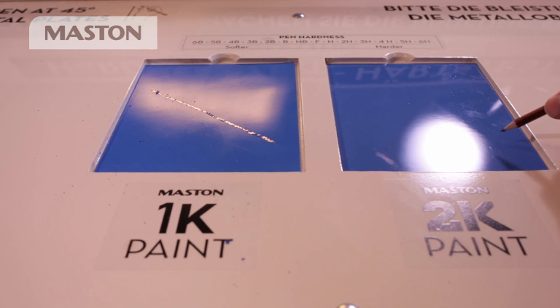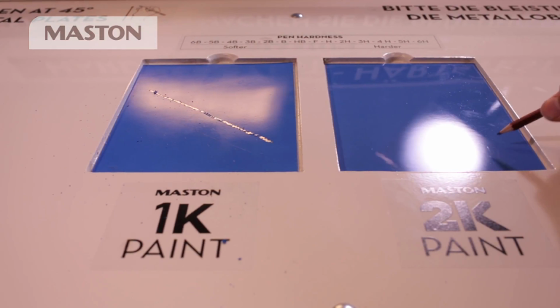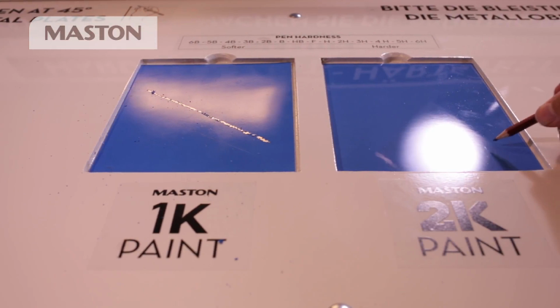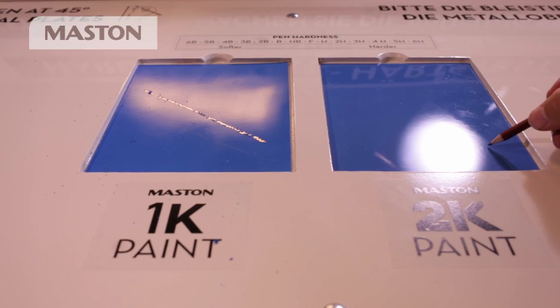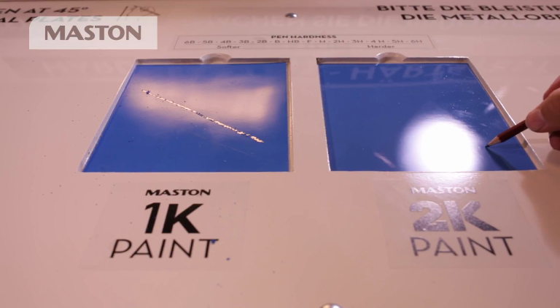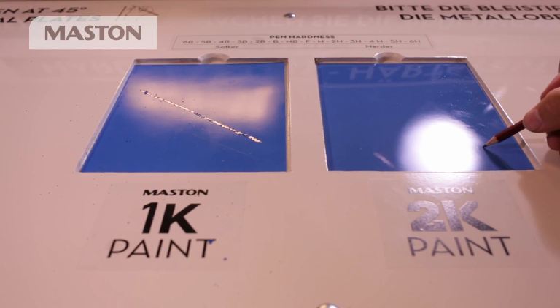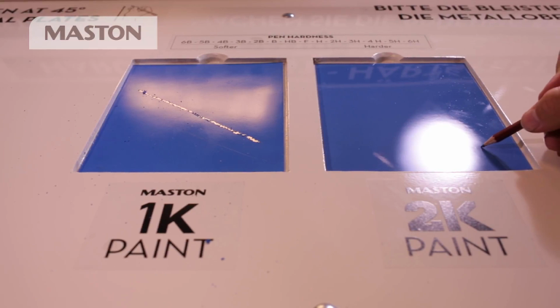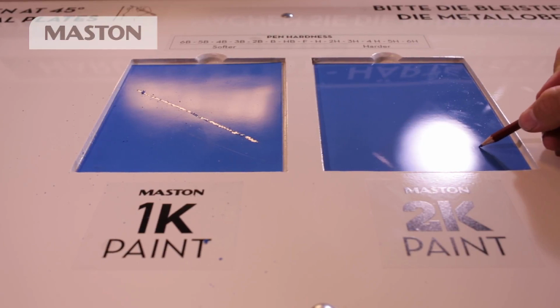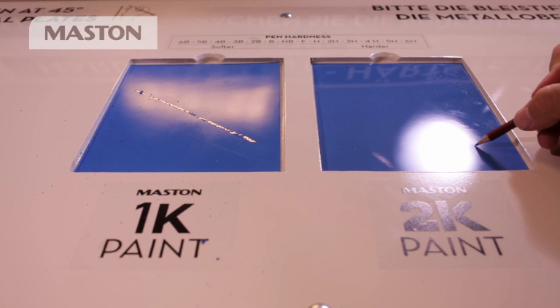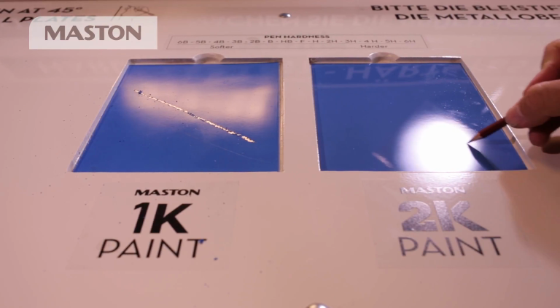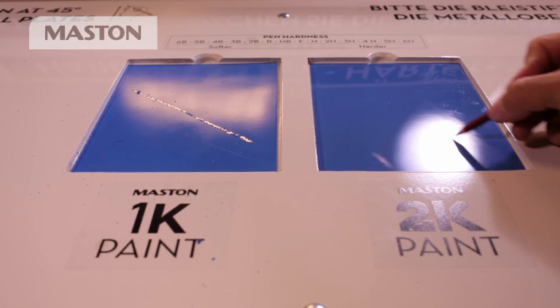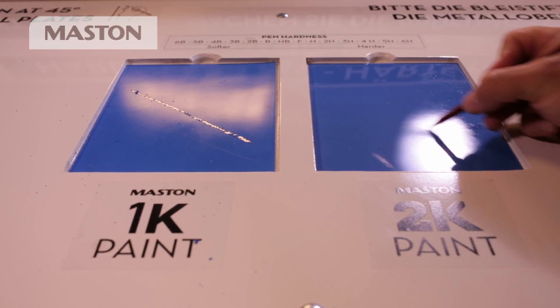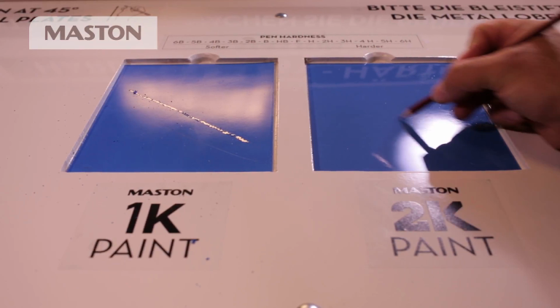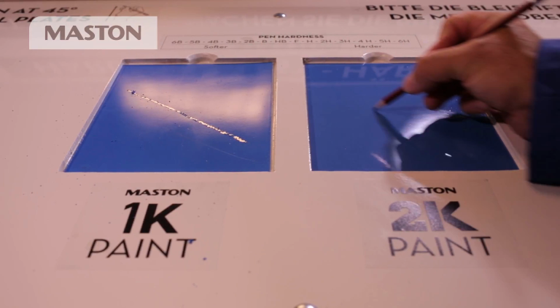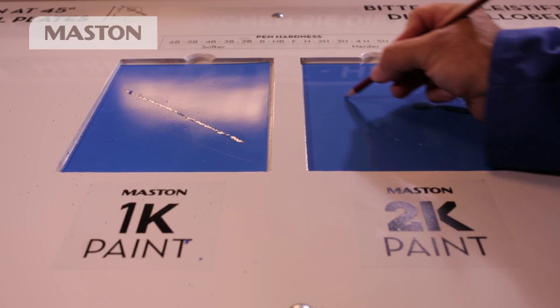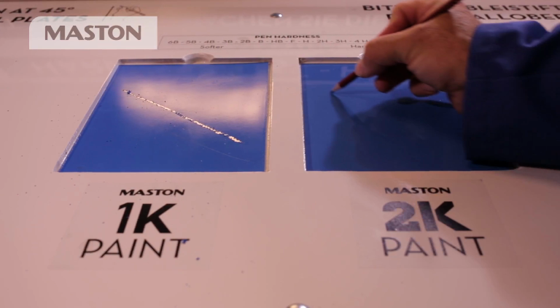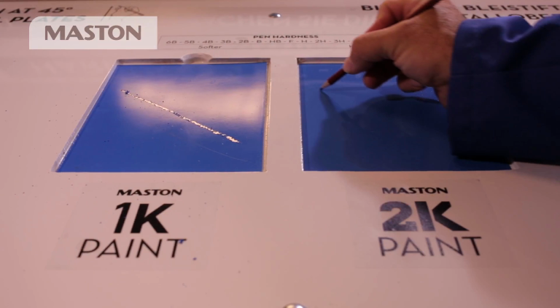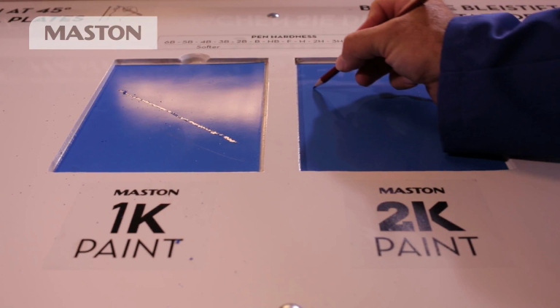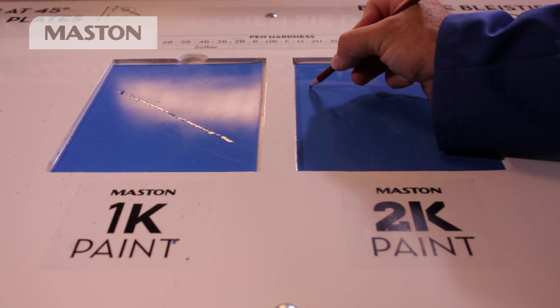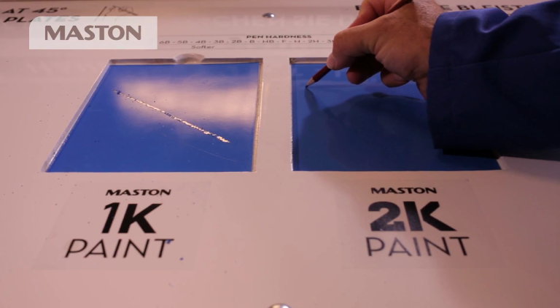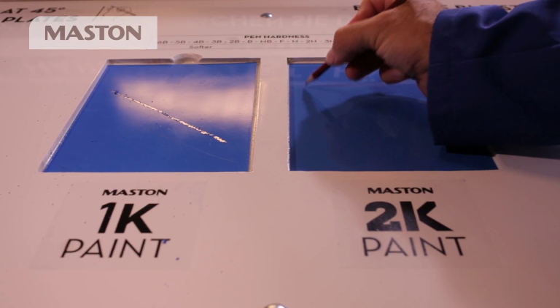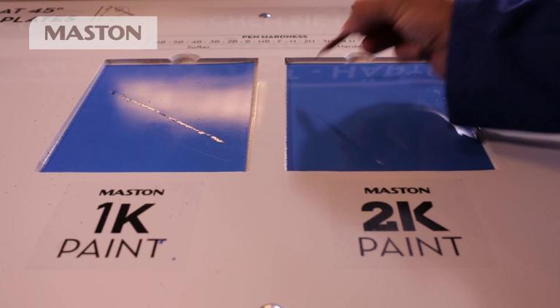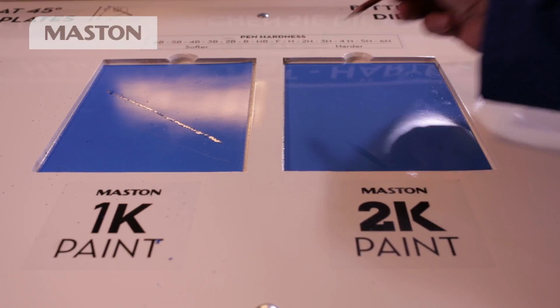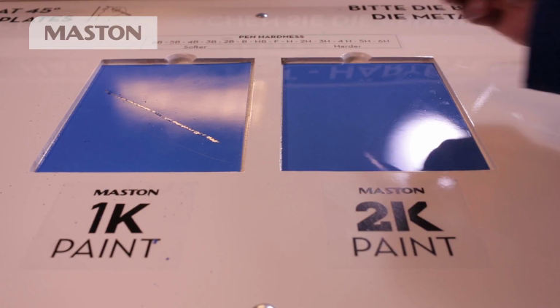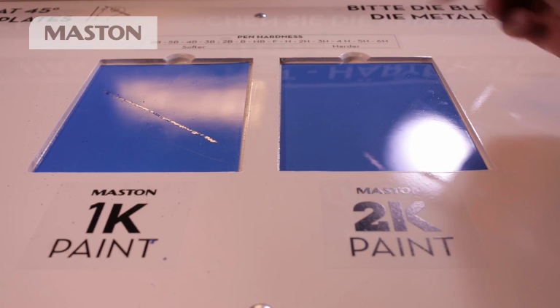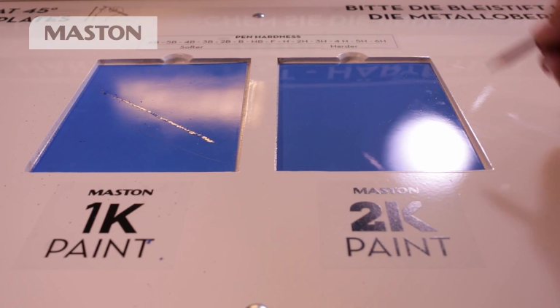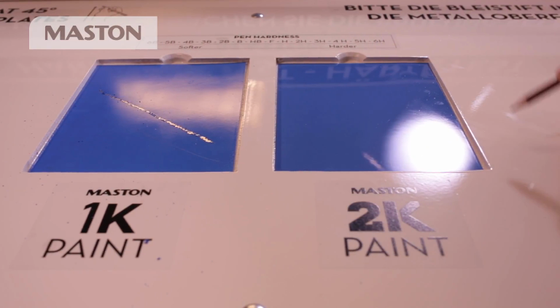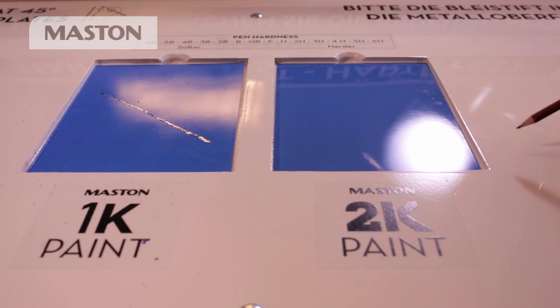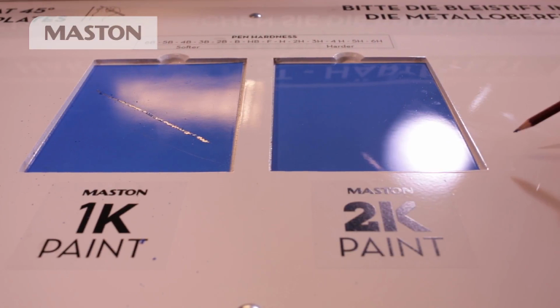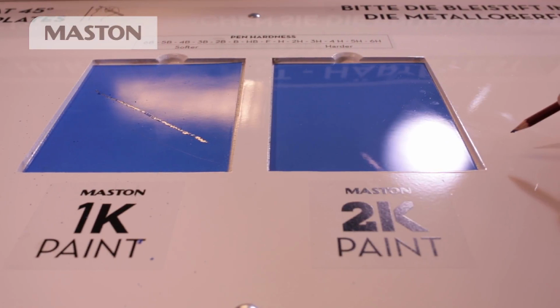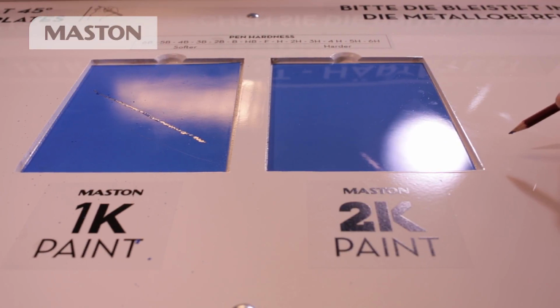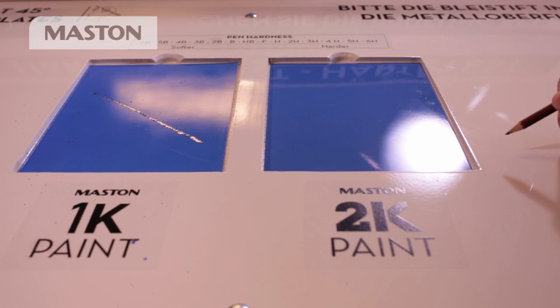On the hardened surface of 2K, even the hardest pencil will do no damage.